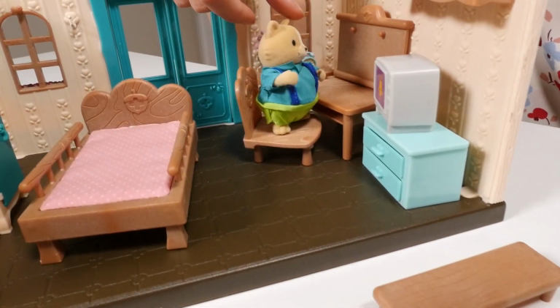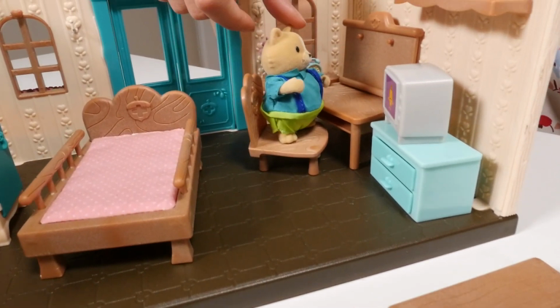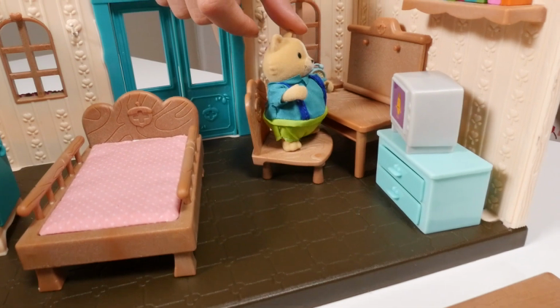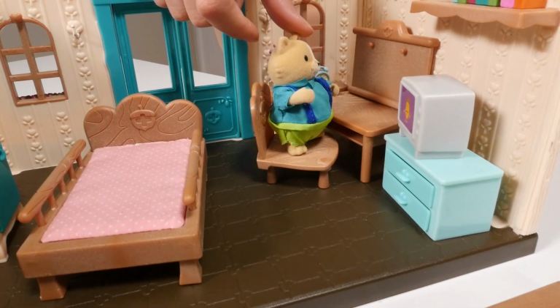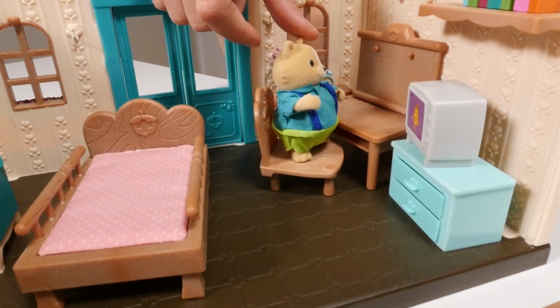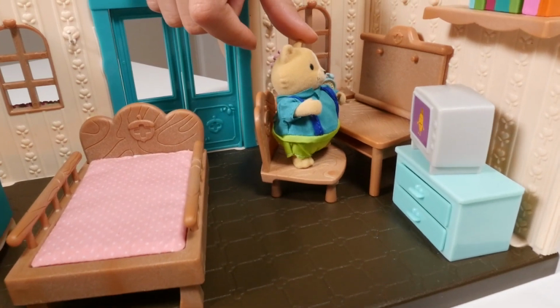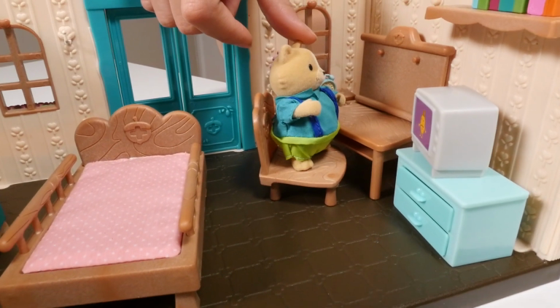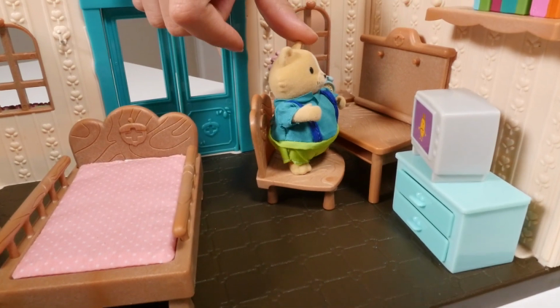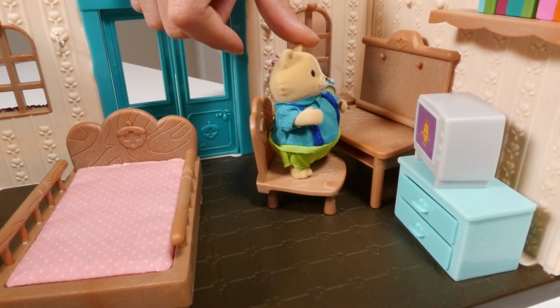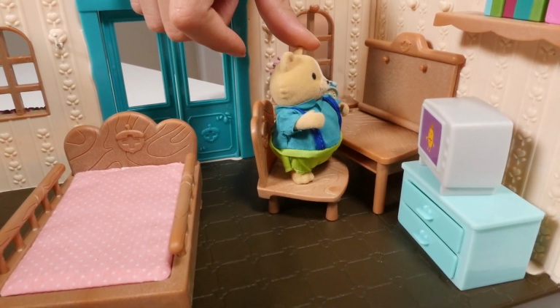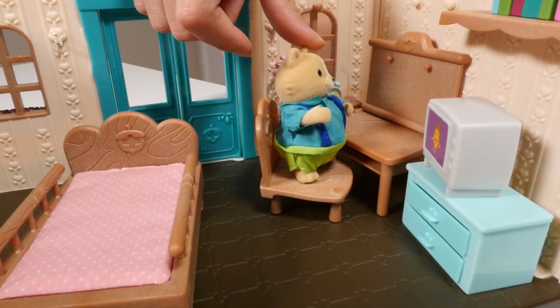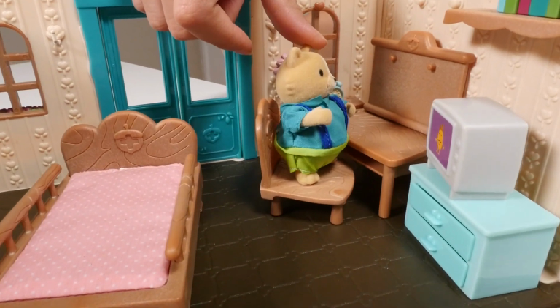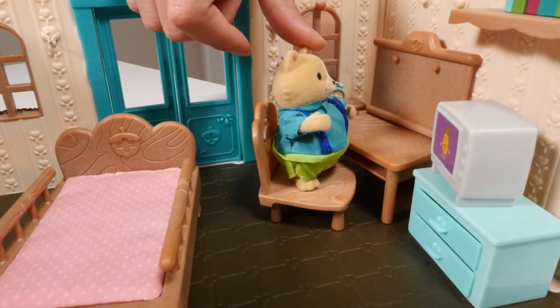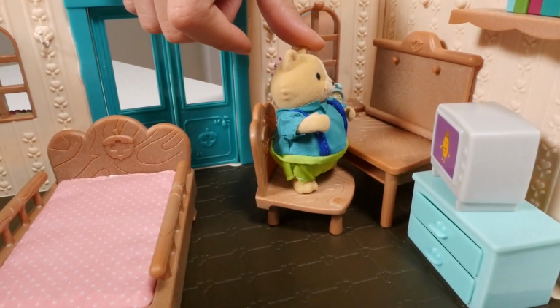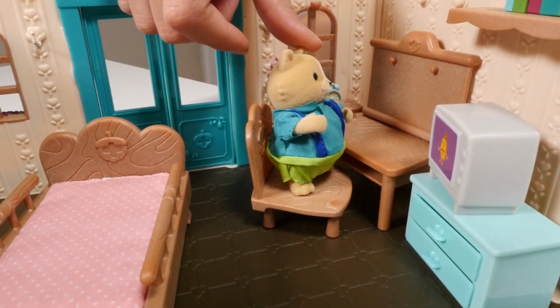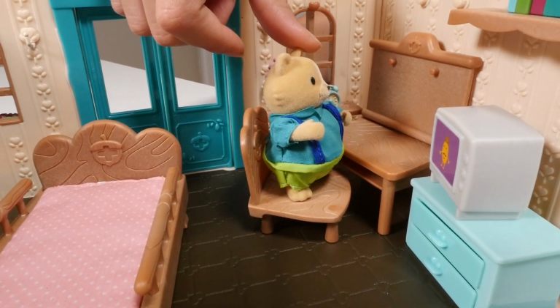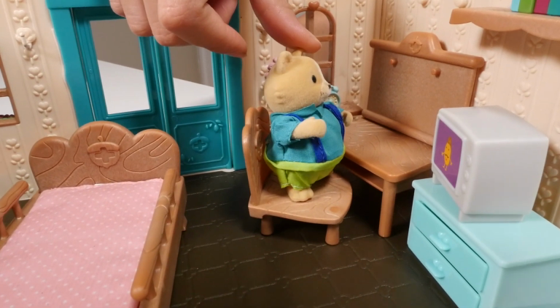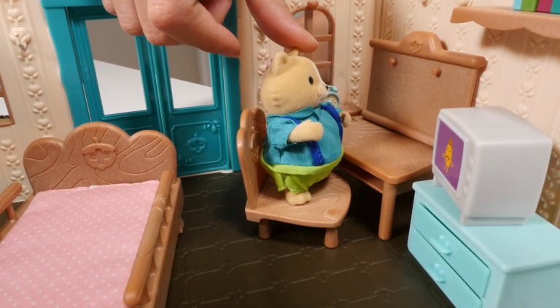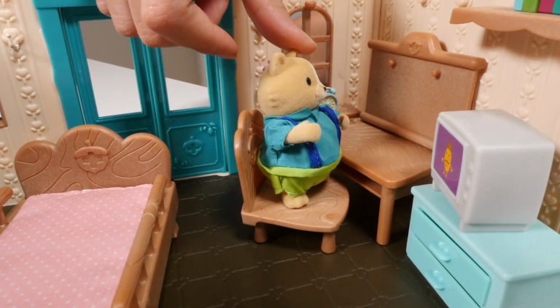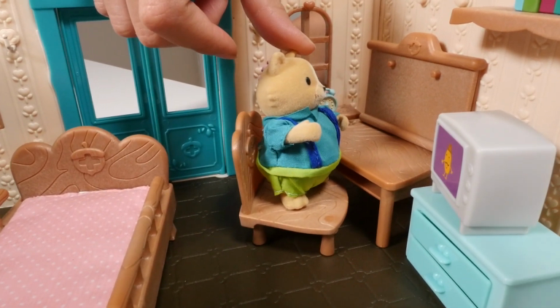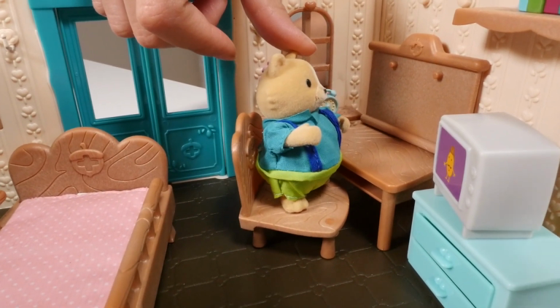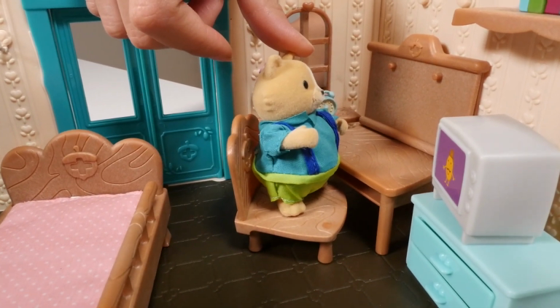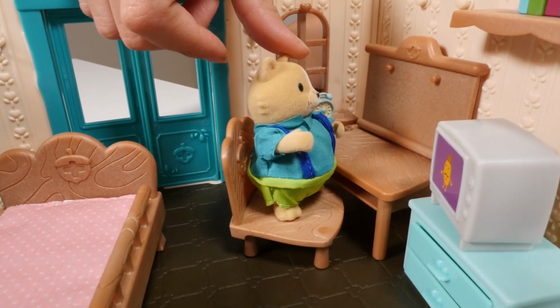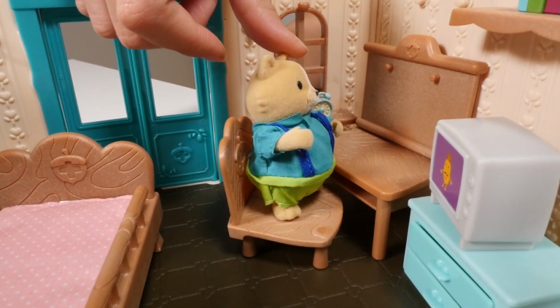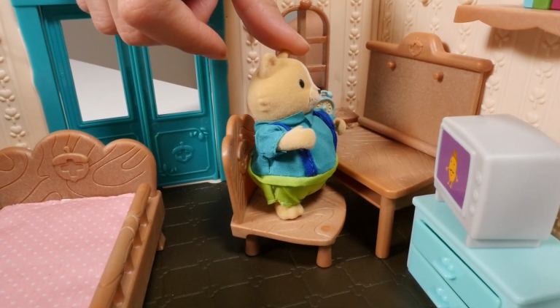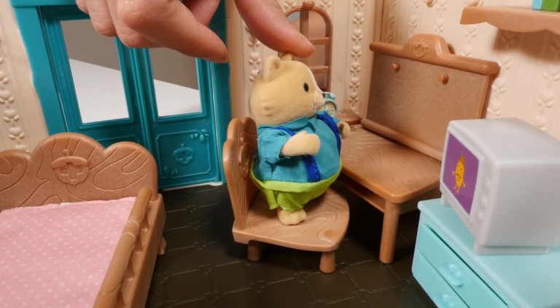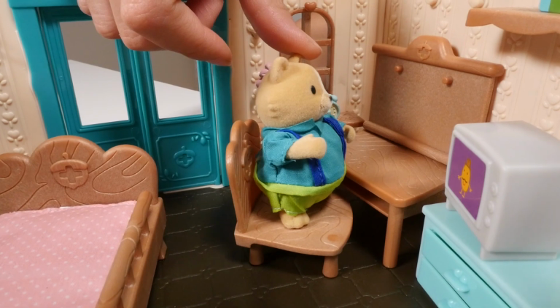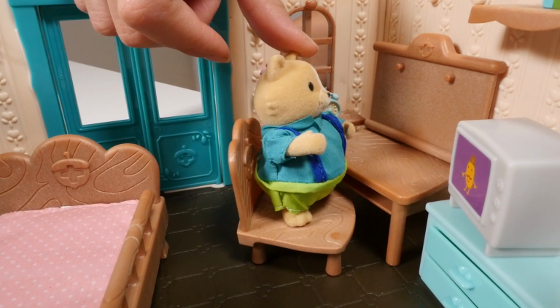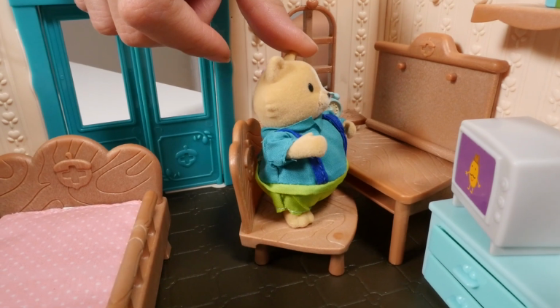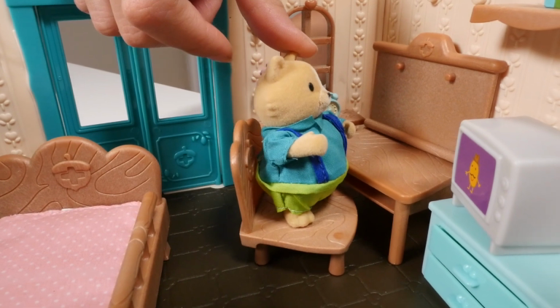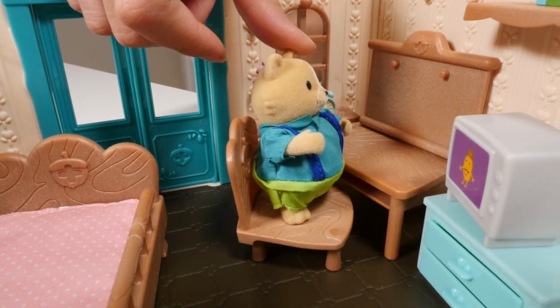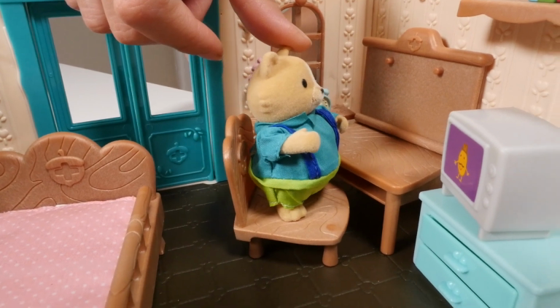Nobody comes into my store anymore. I don't have any customers. I just sit all day and watch TV.